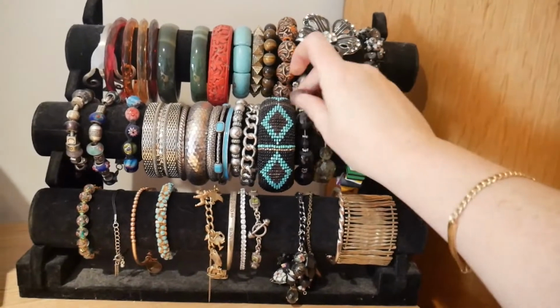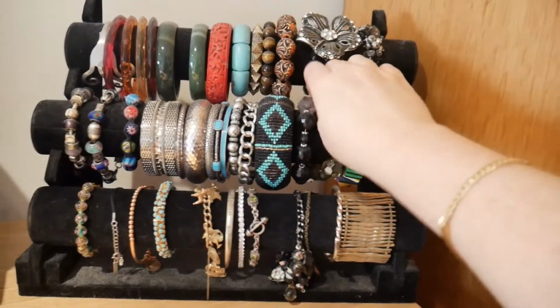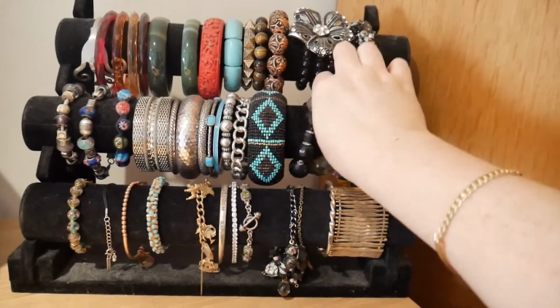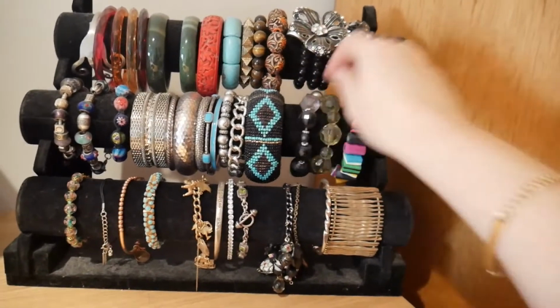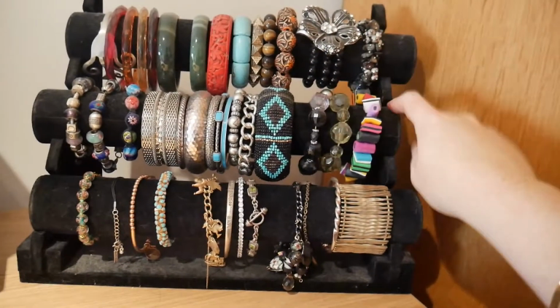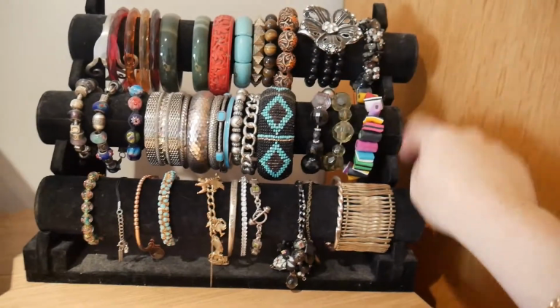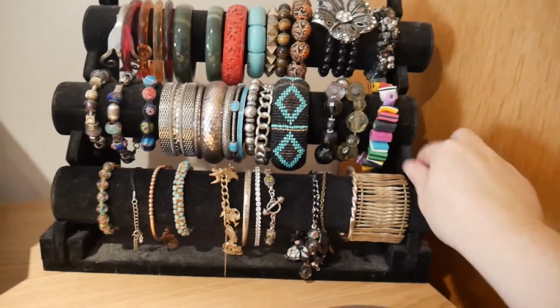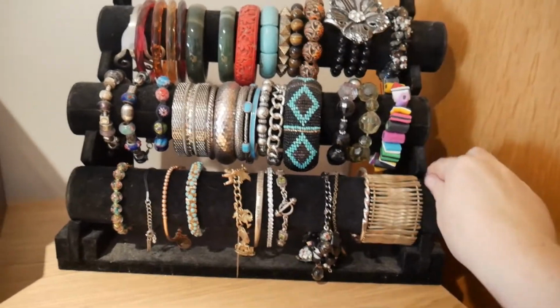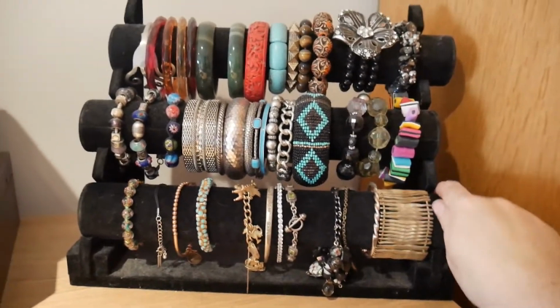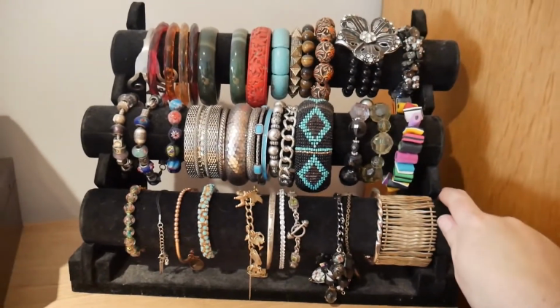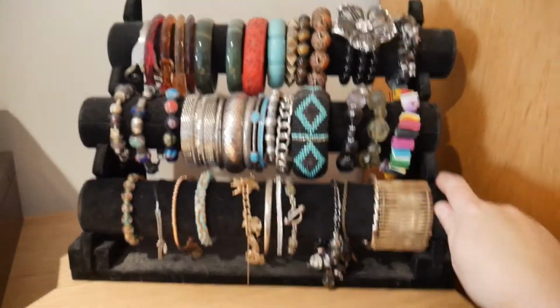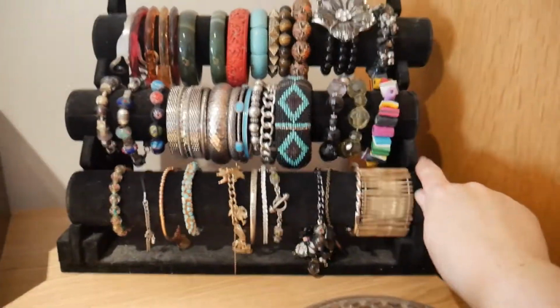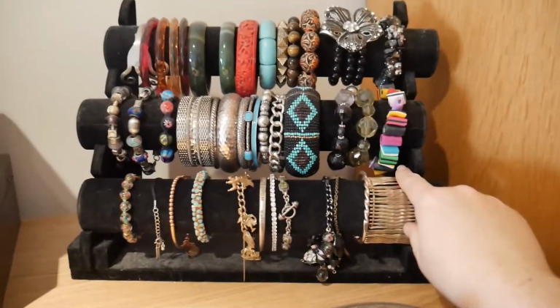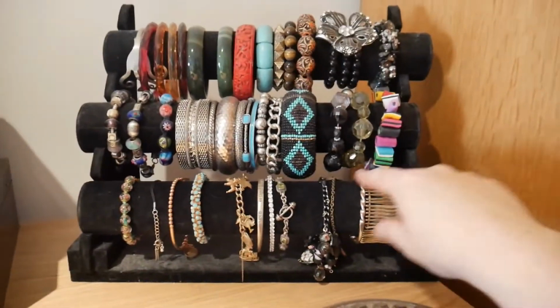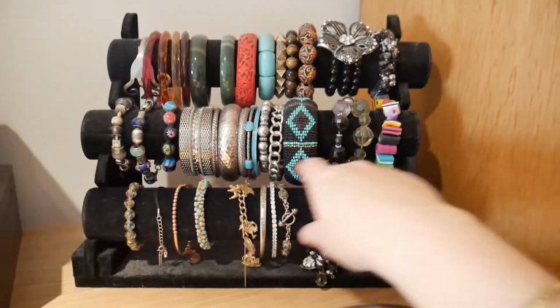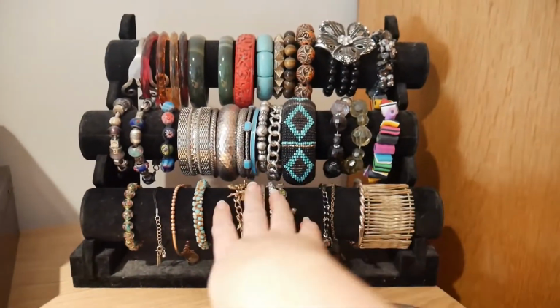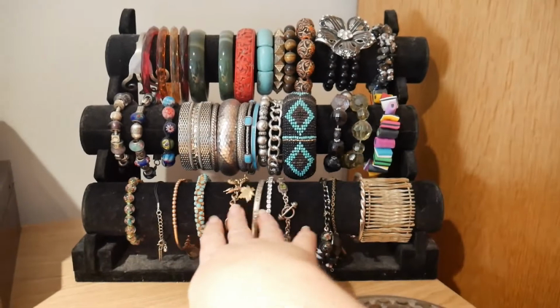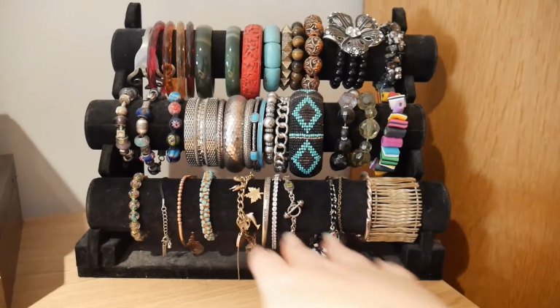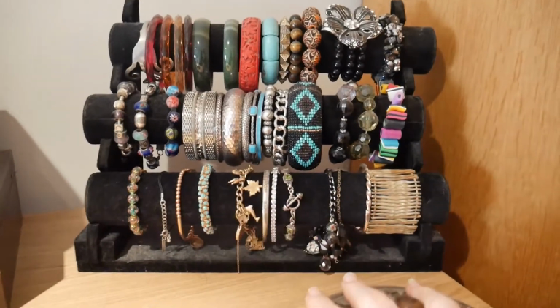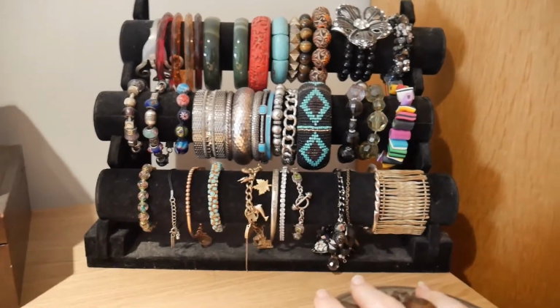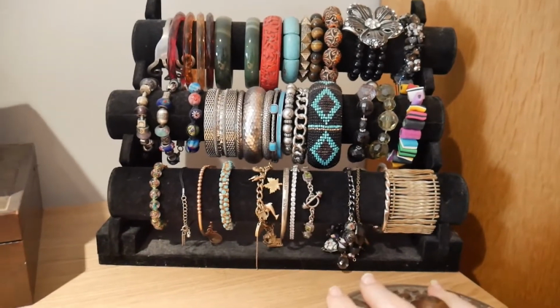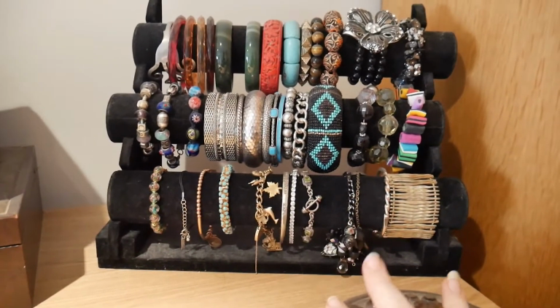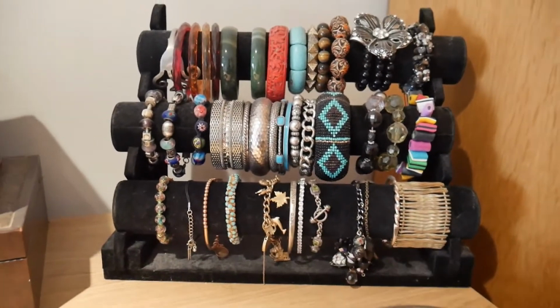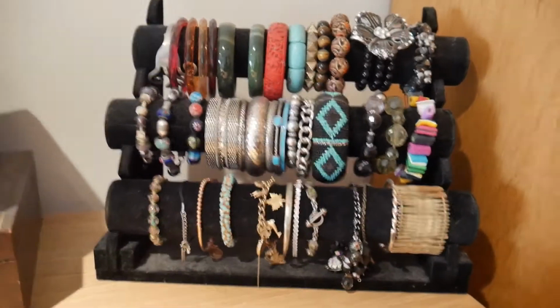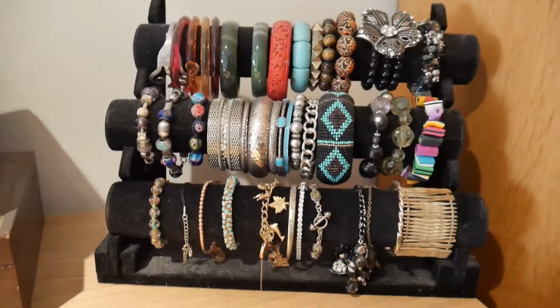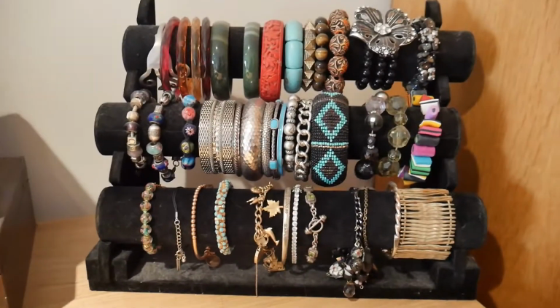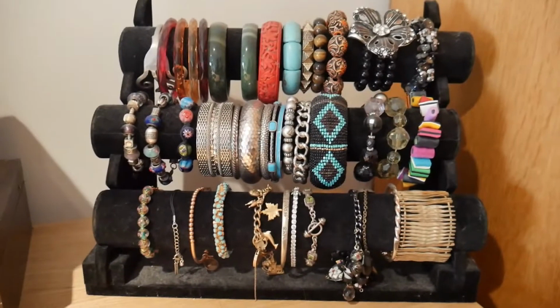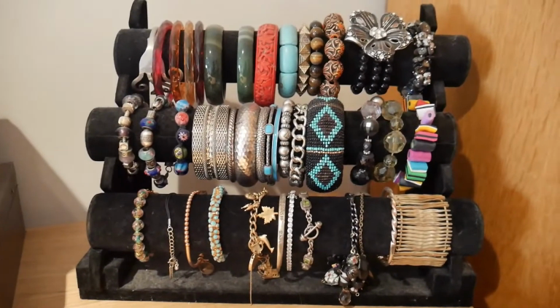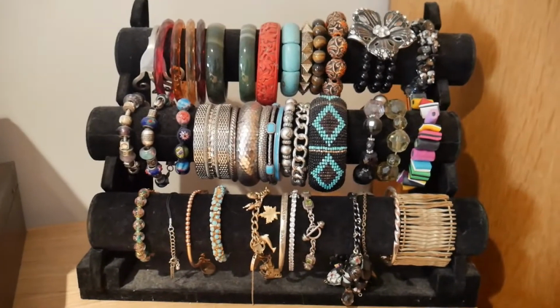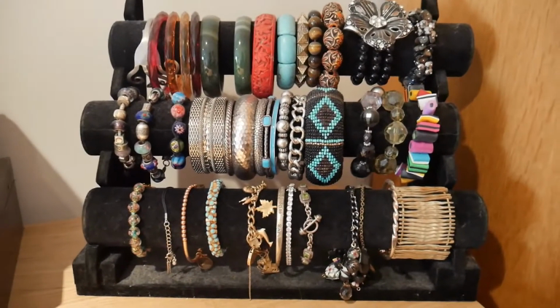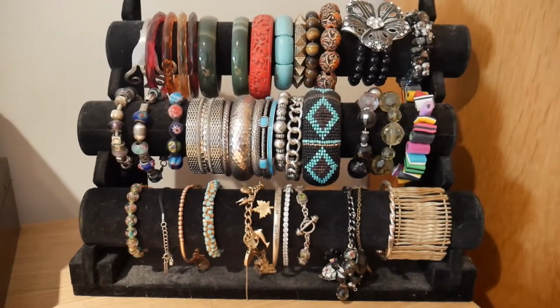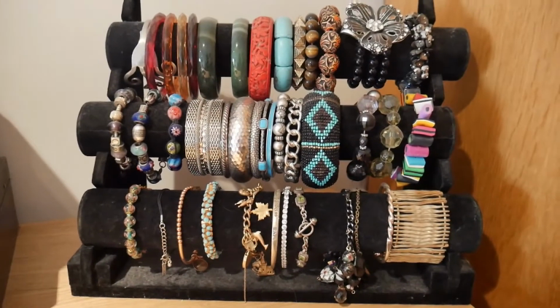I had two of these racks completely full, and I've got it down to just these. So I don't feel too bad — there's not that many there, luckily.